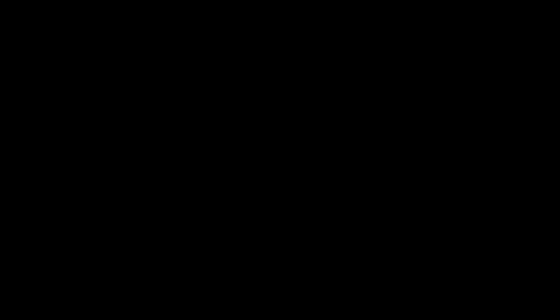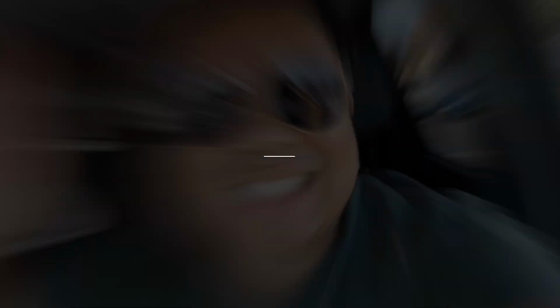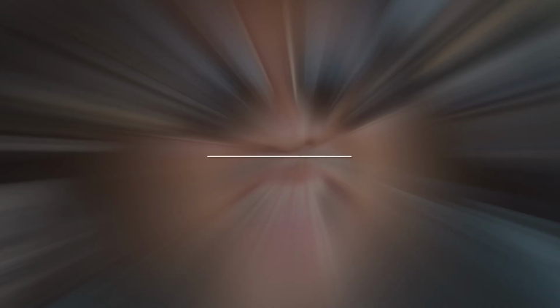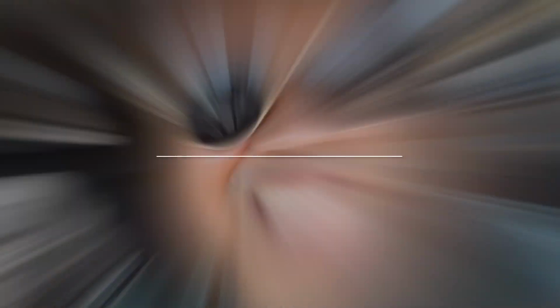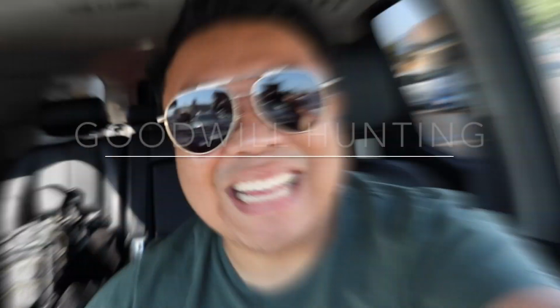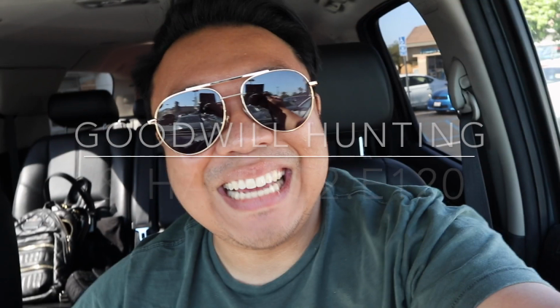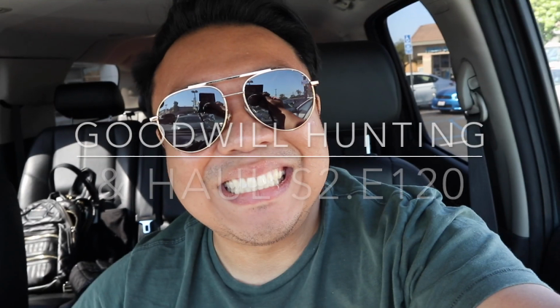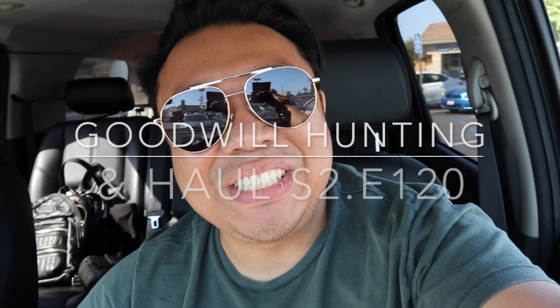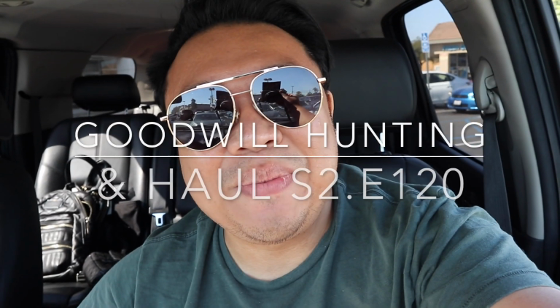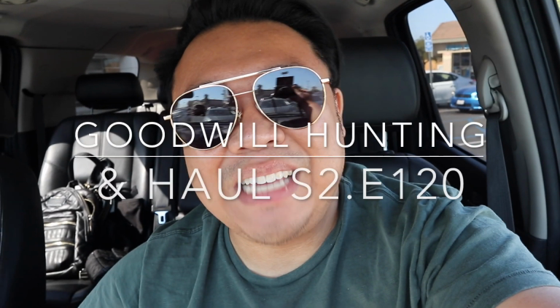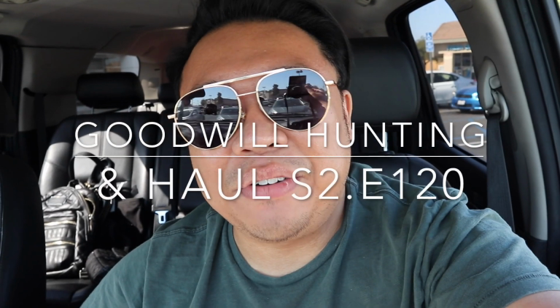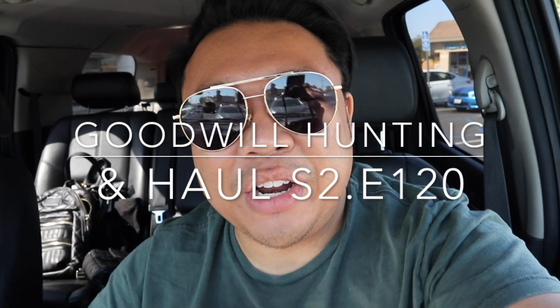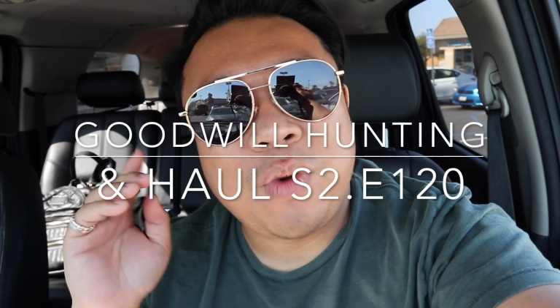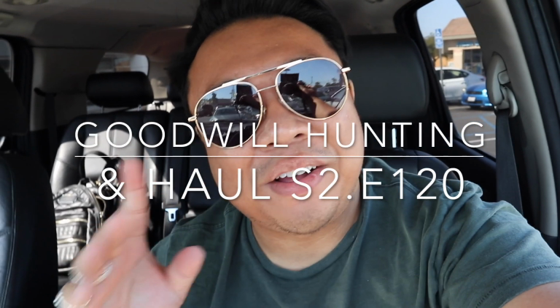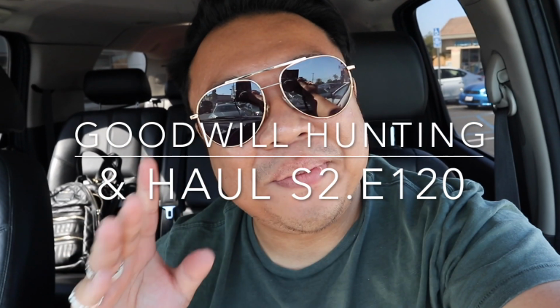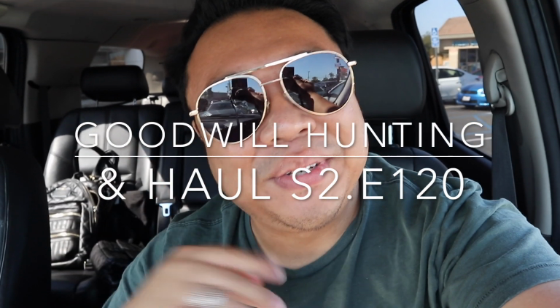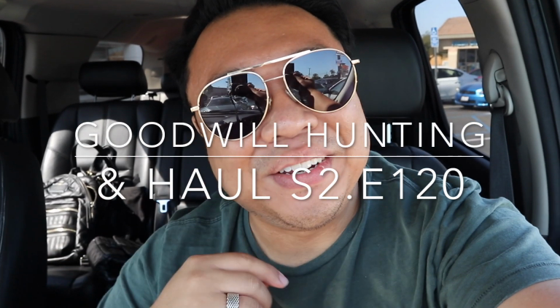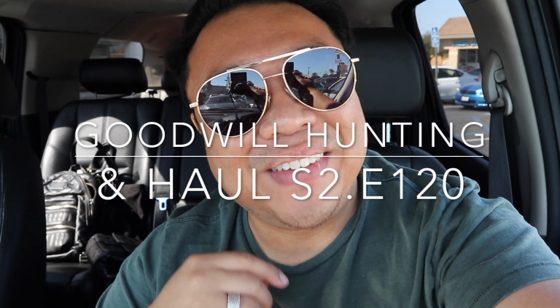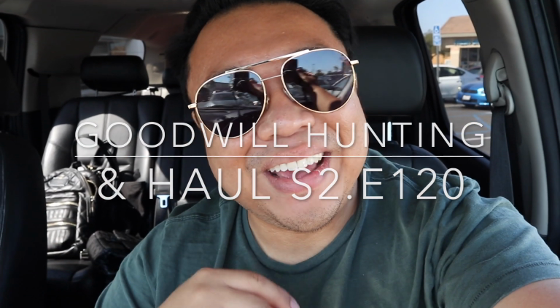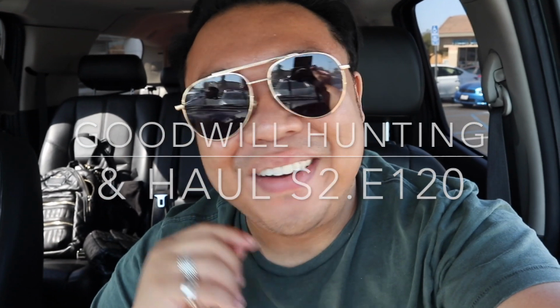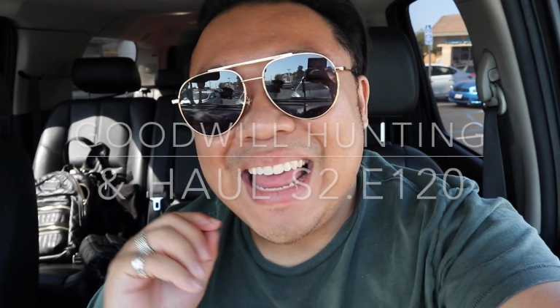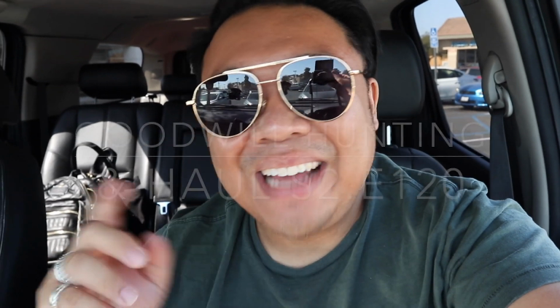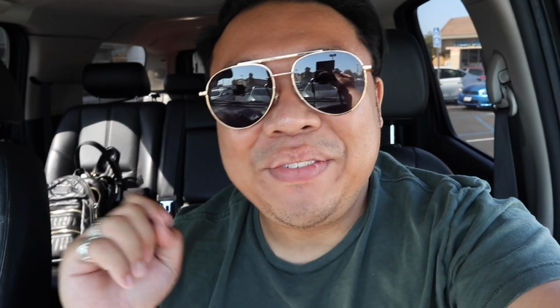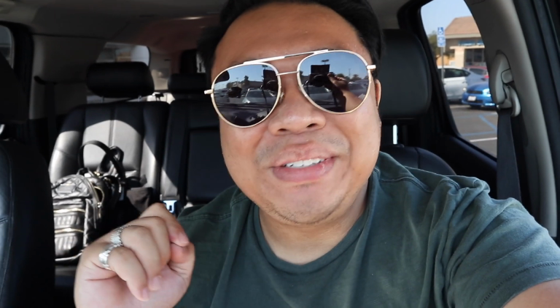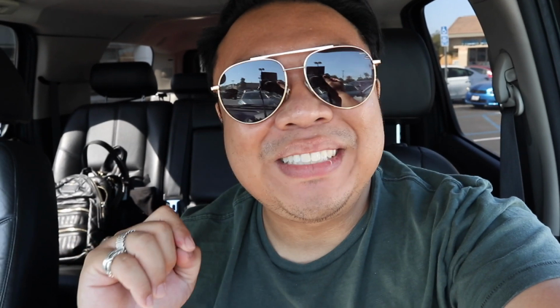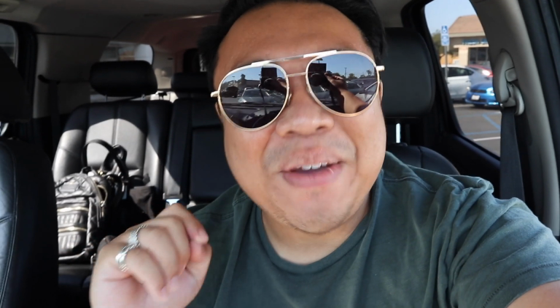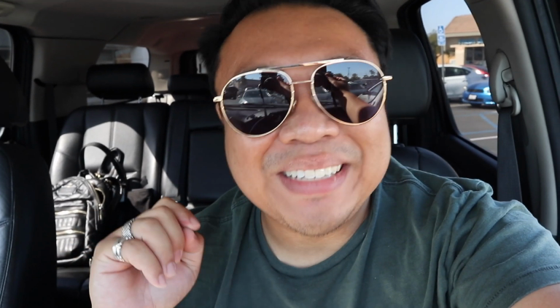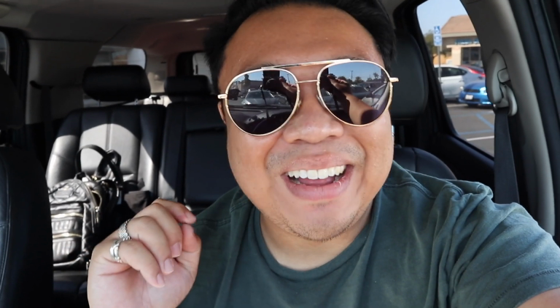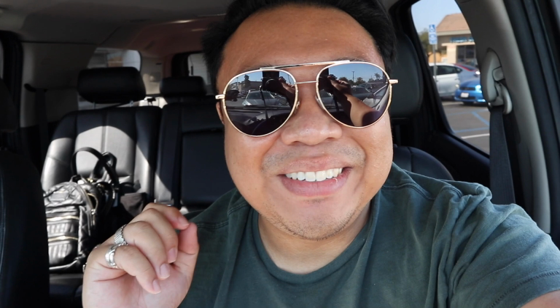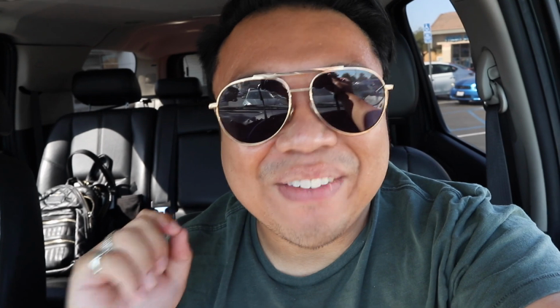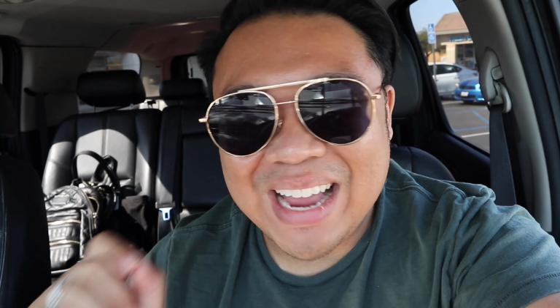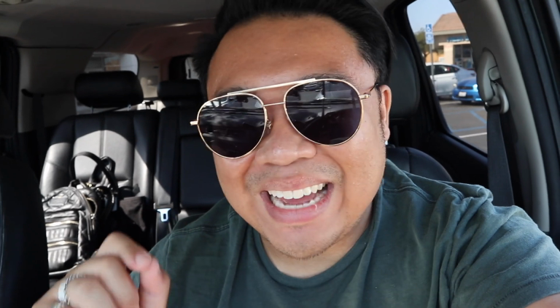Greetings and salutations, YouTube. It's Hedon here. Welcome to a new video. How's everyone doing today? I hope you guys are all doing fantastic.